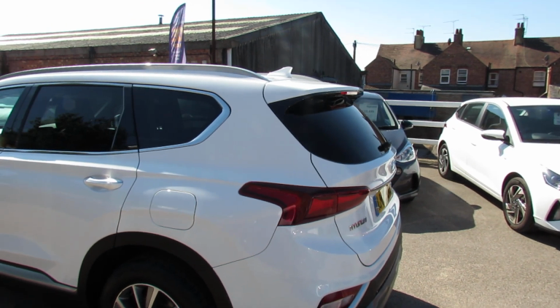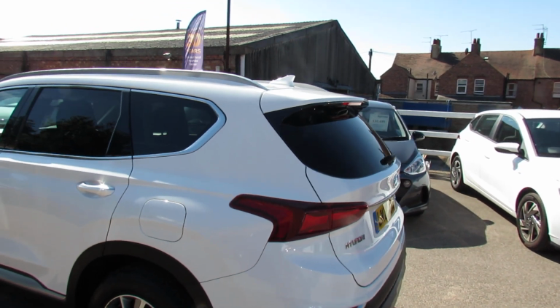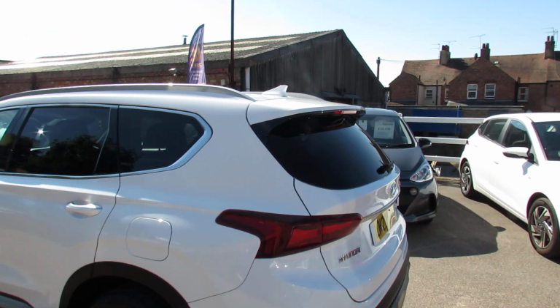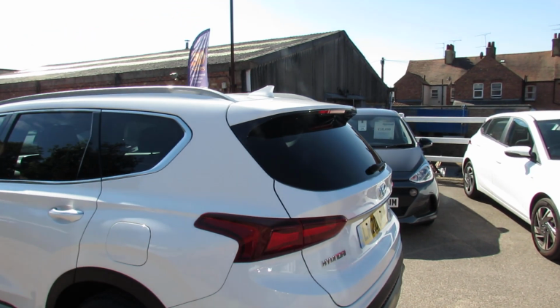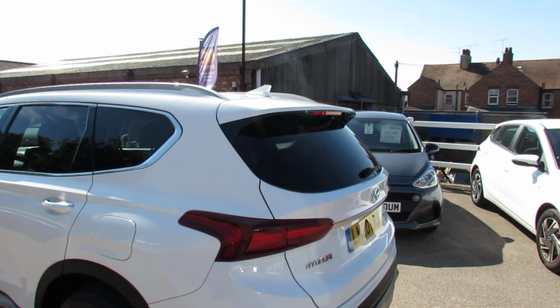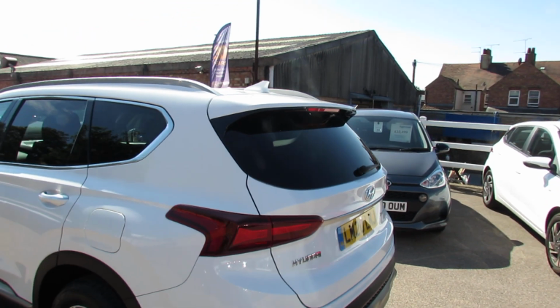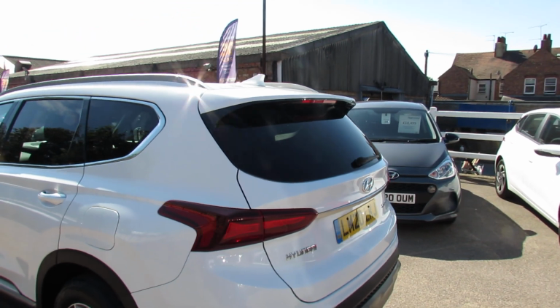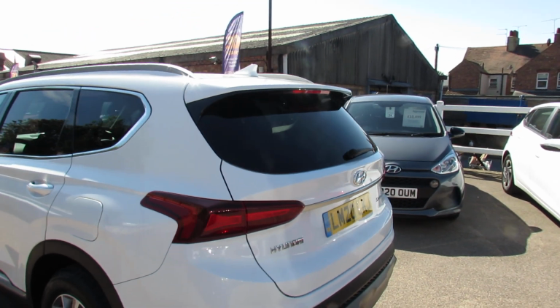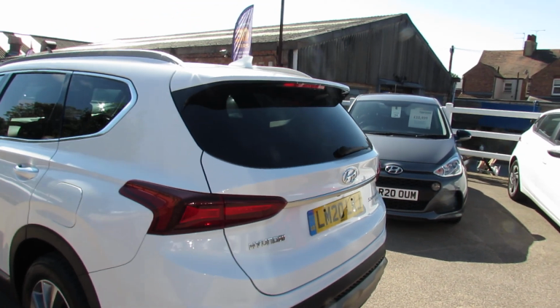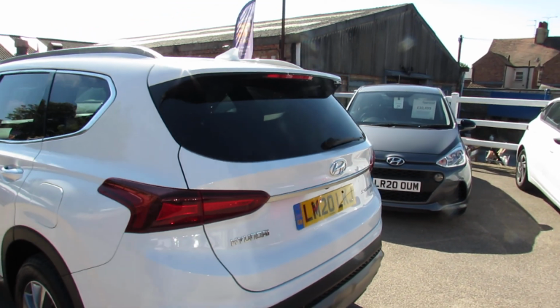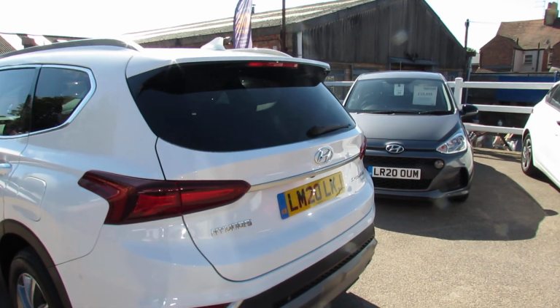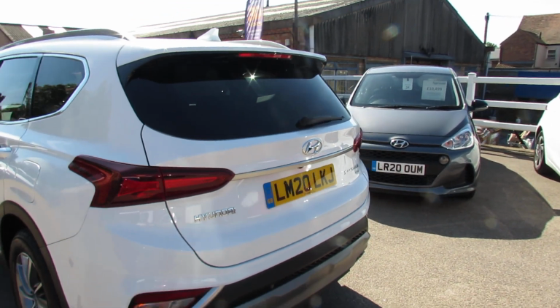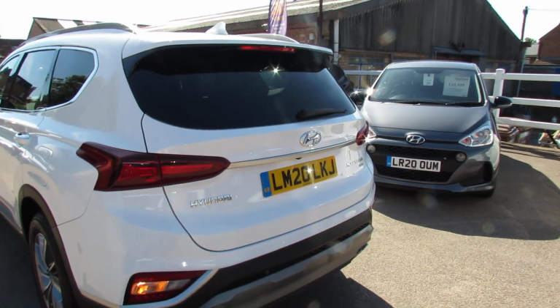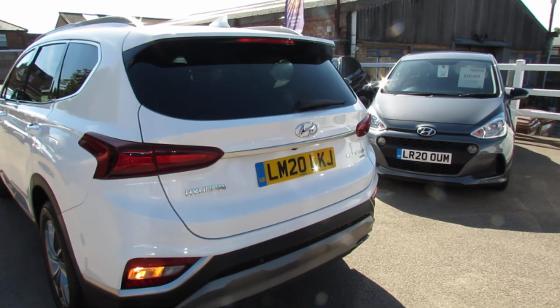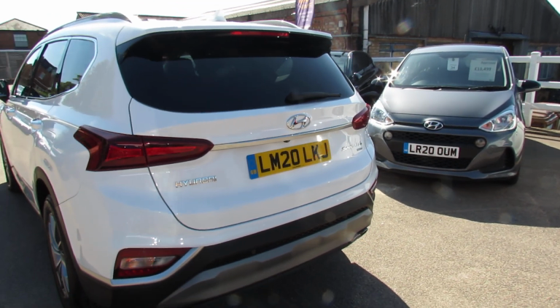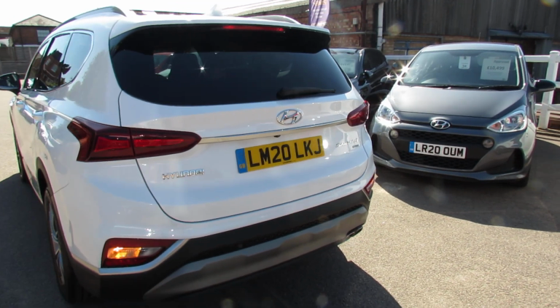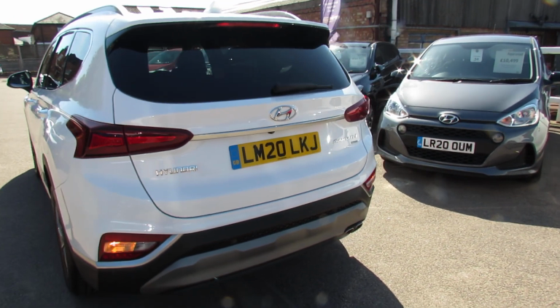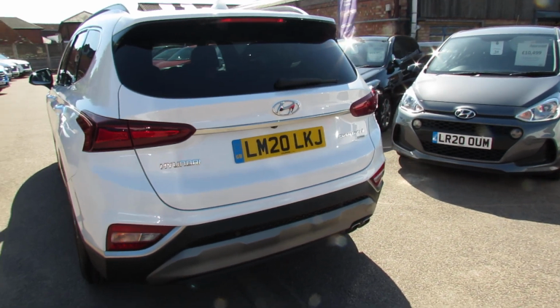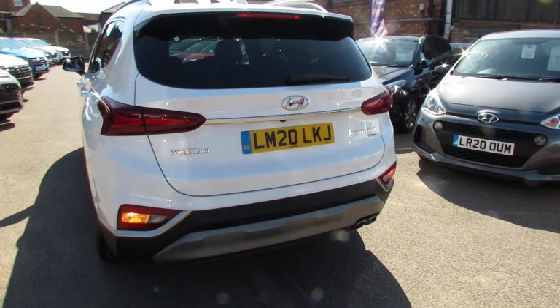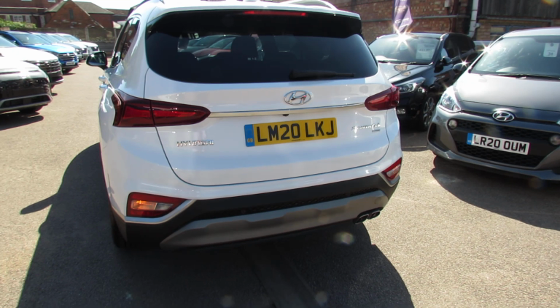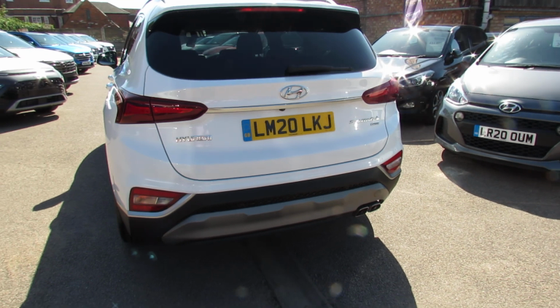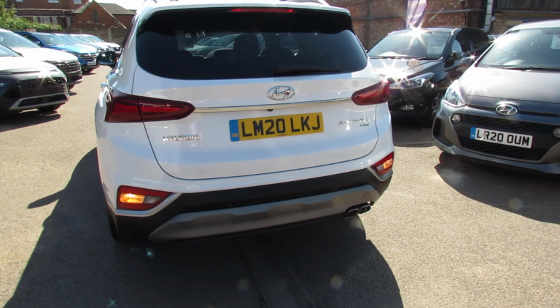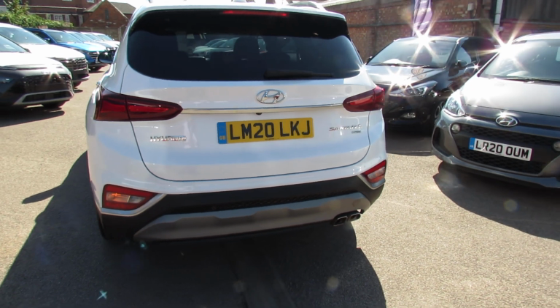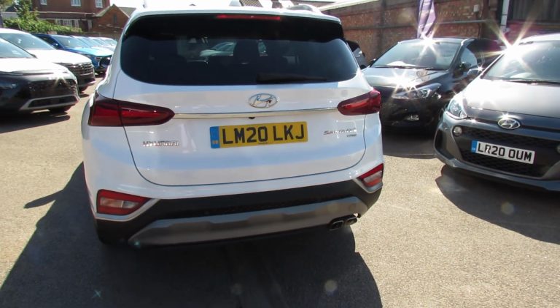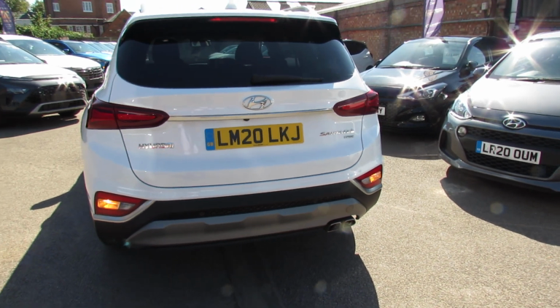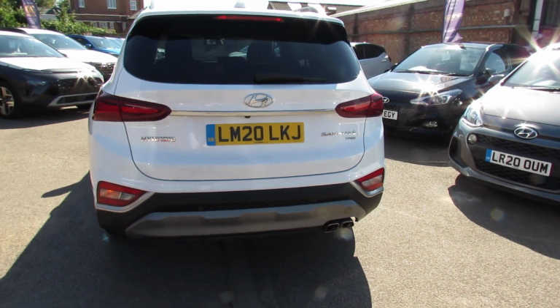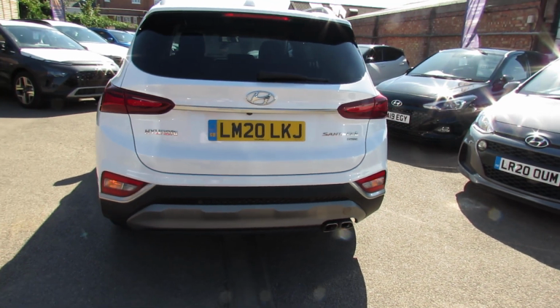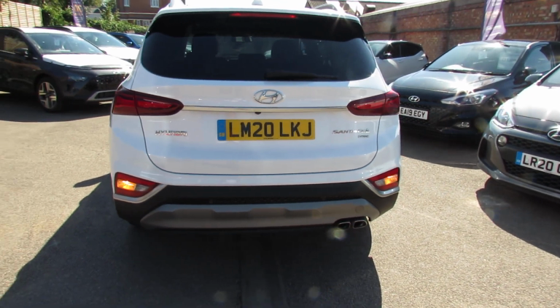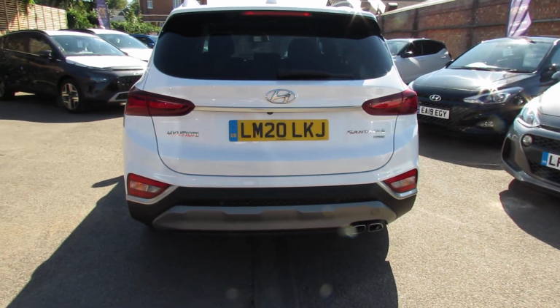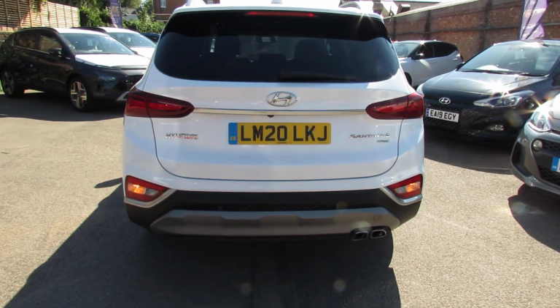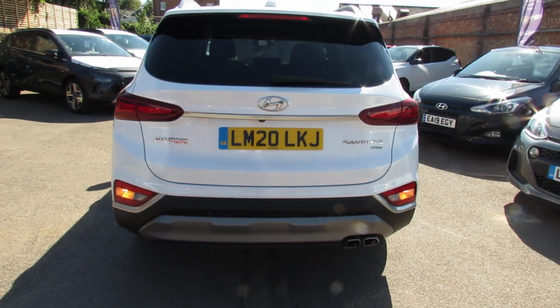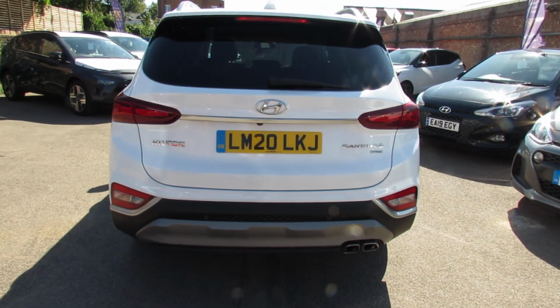As we come round to the rear of the car you can see a sharks fin aerial, we've got a rear spoiler, we've then also got rear parking sensors and we've got a reversing camera as well.